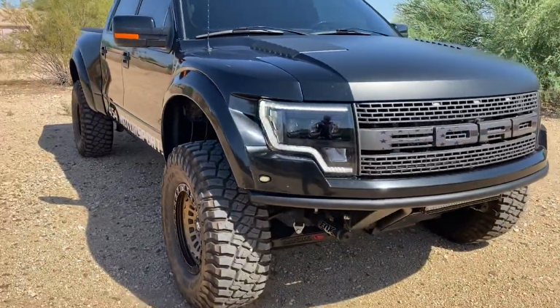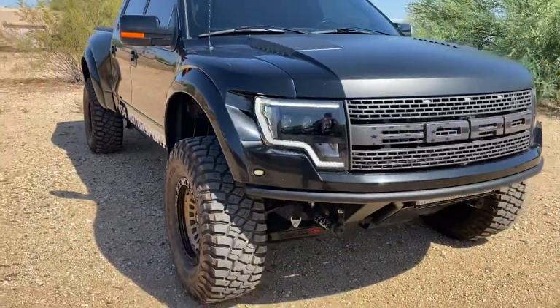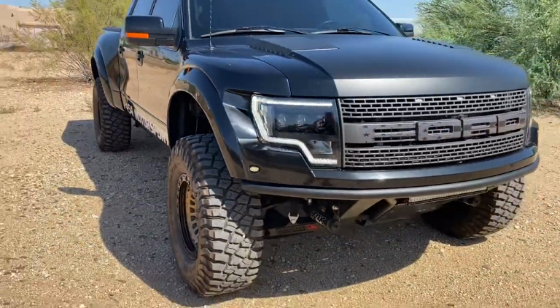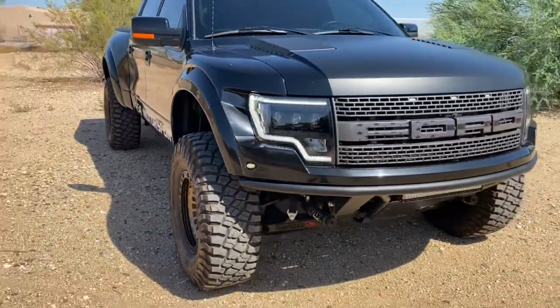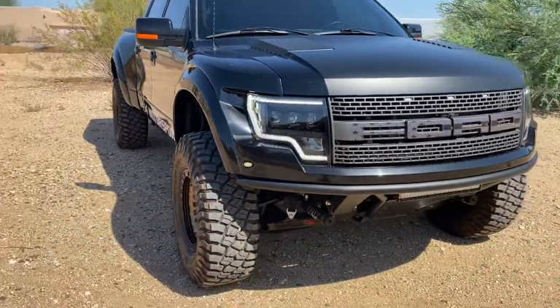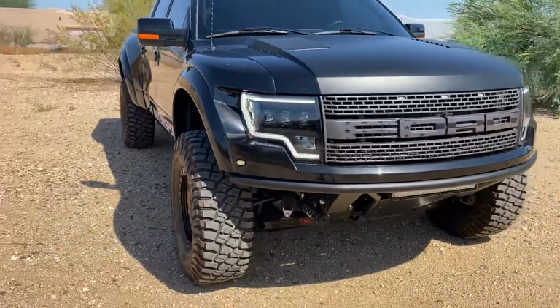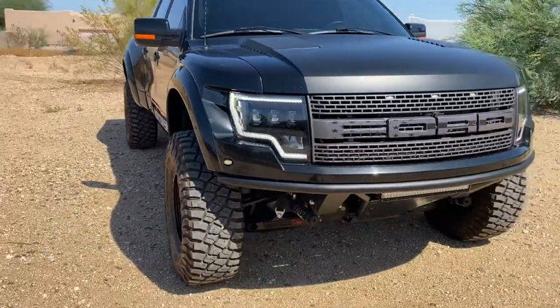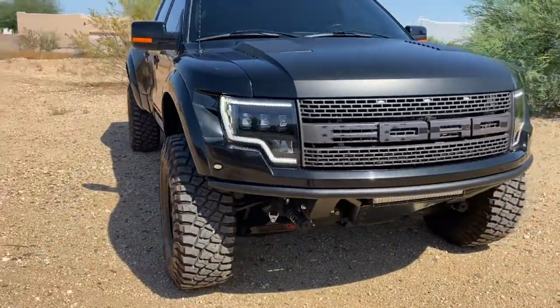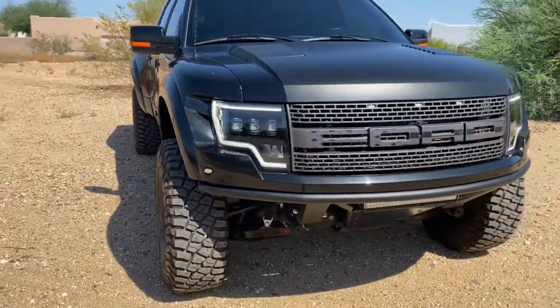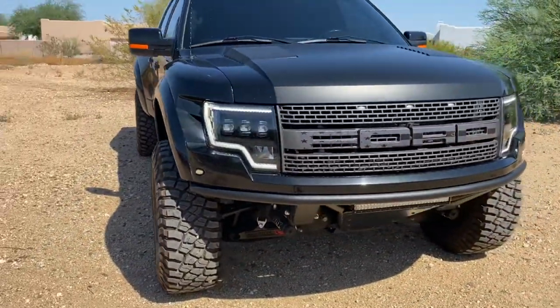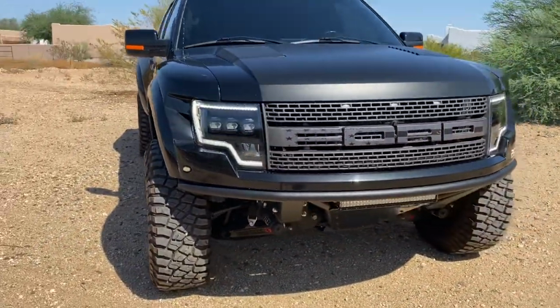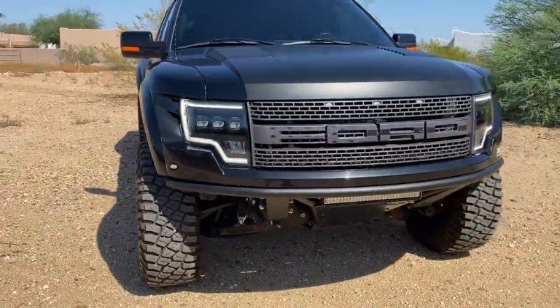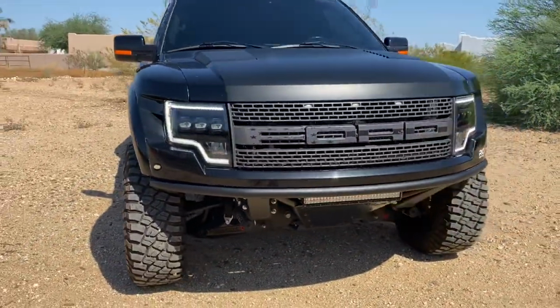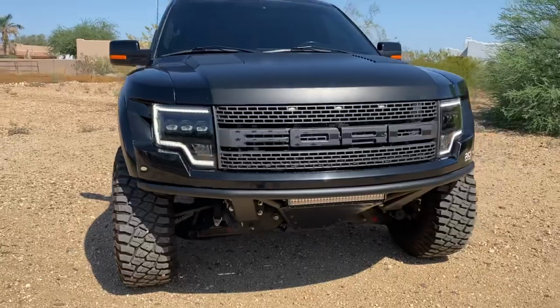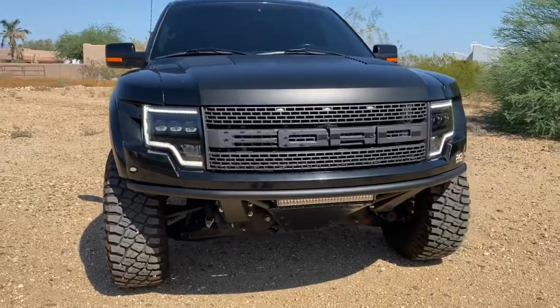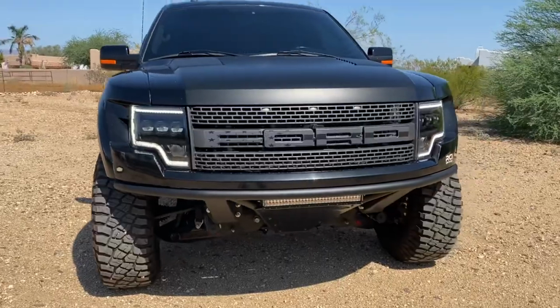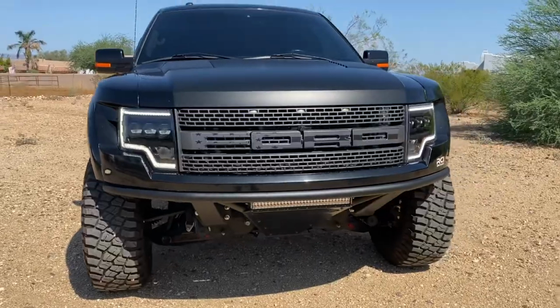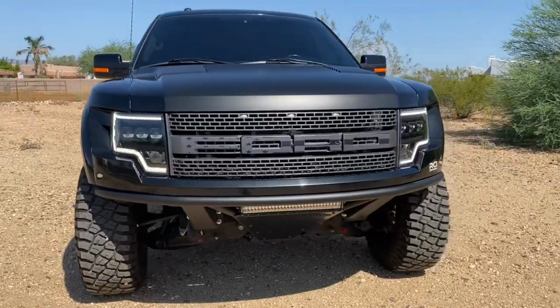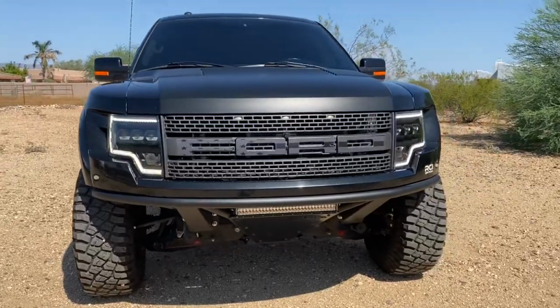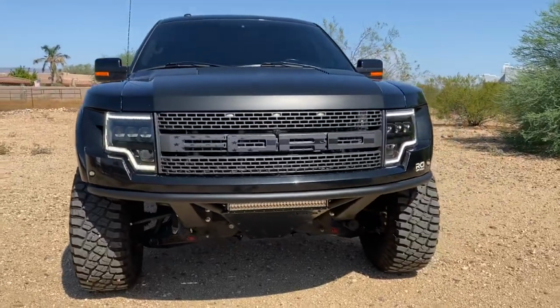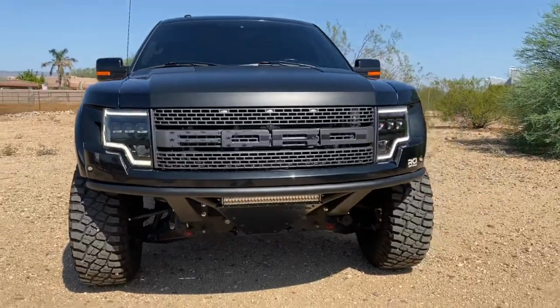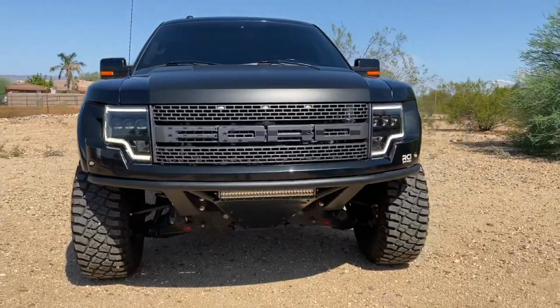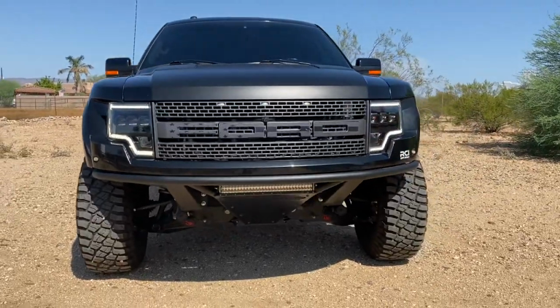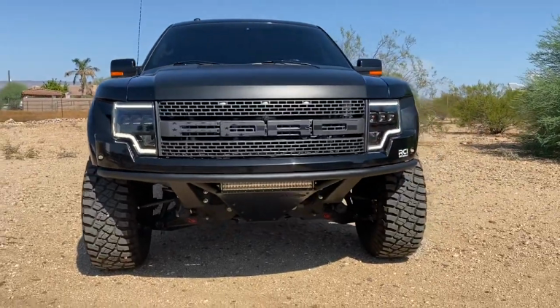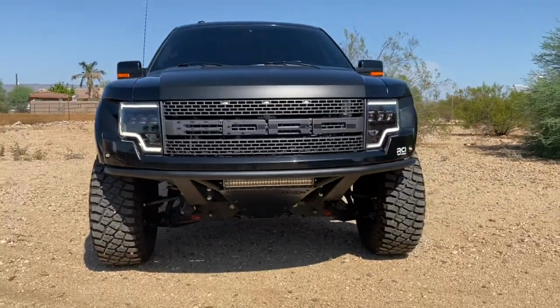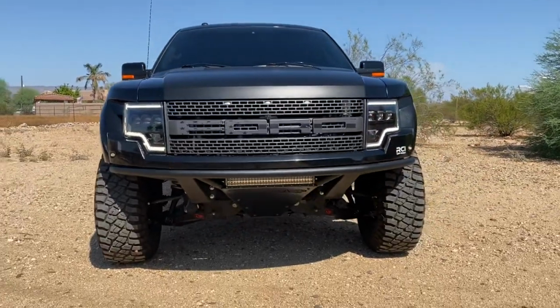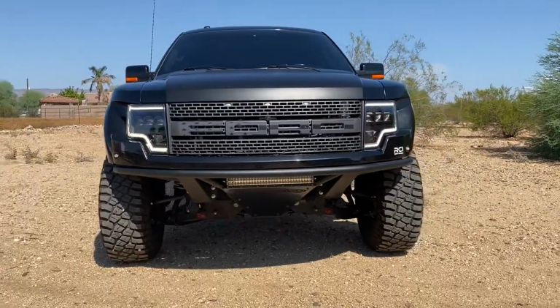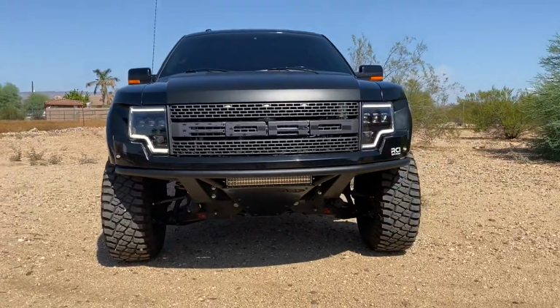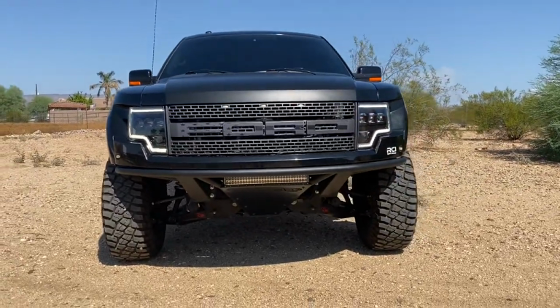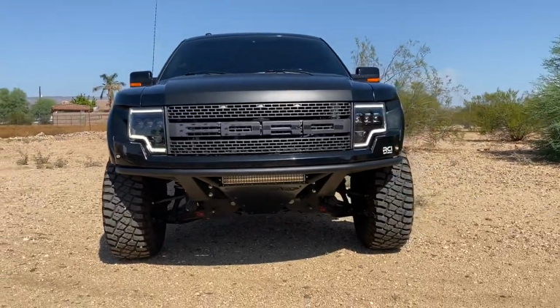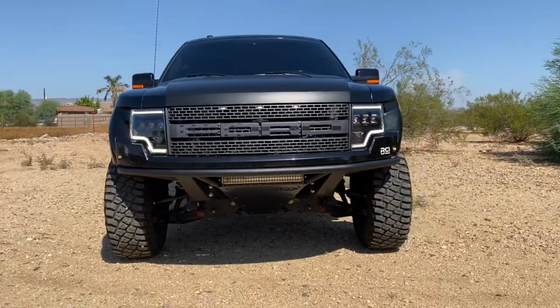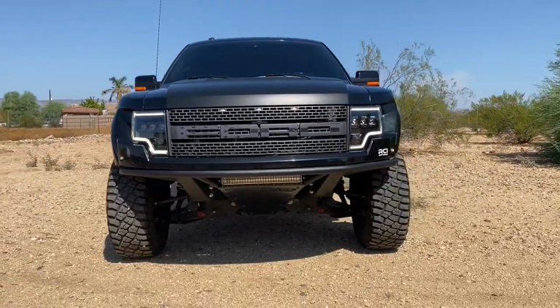Super stoked how this truck came out. Customer's coming to pick it up tomorrow.